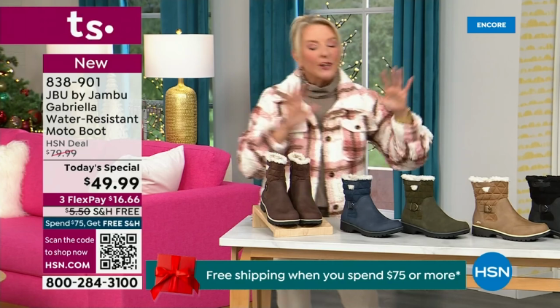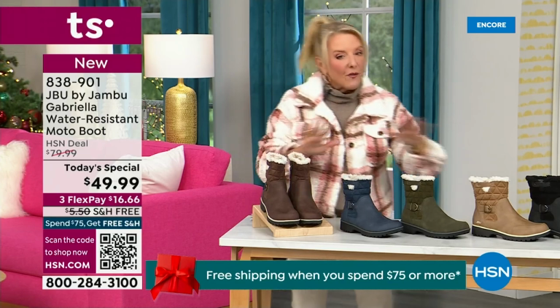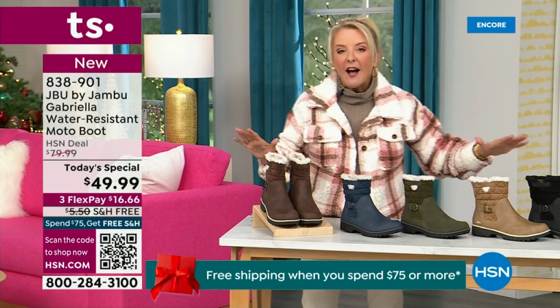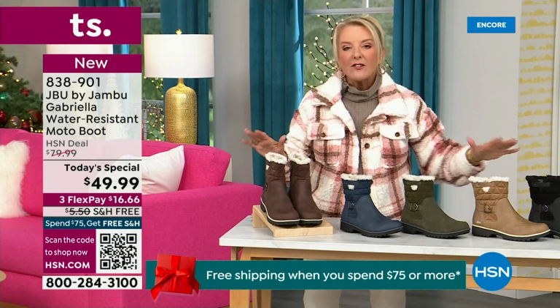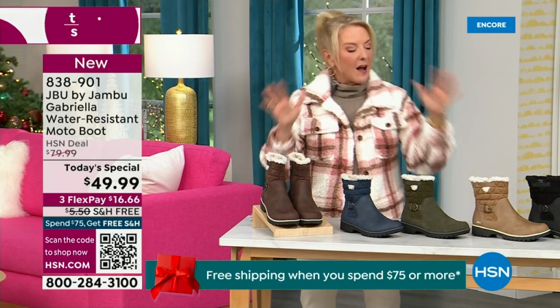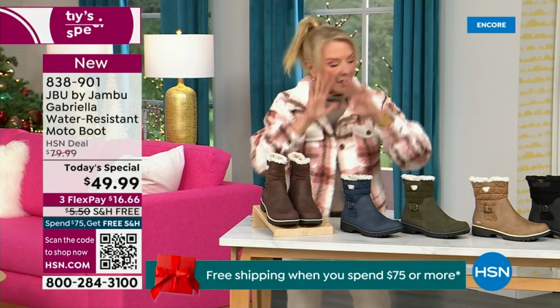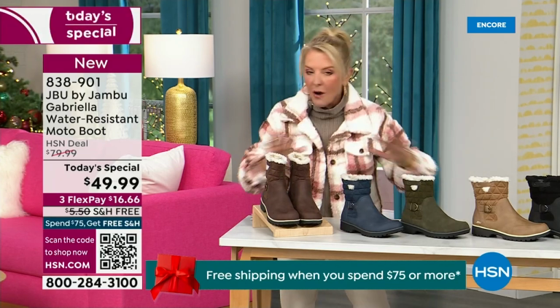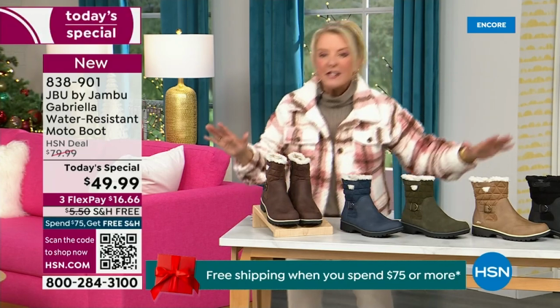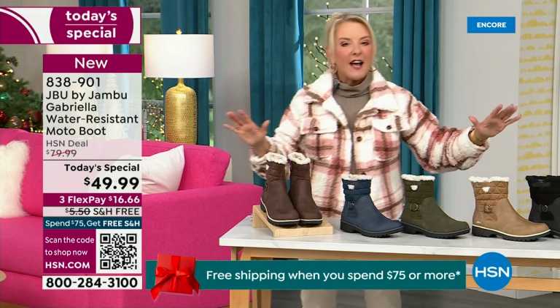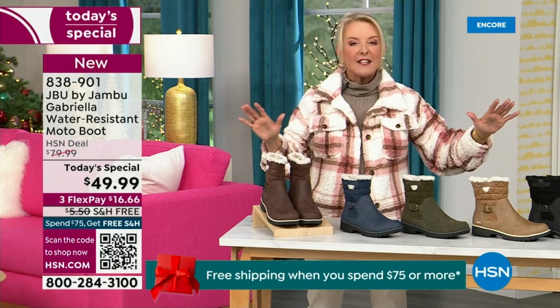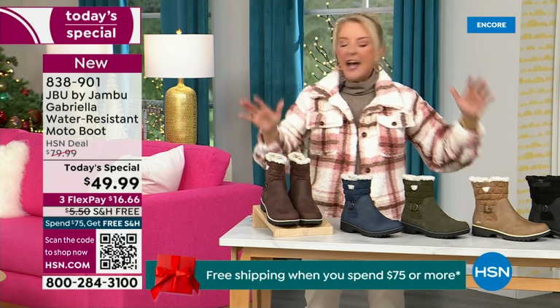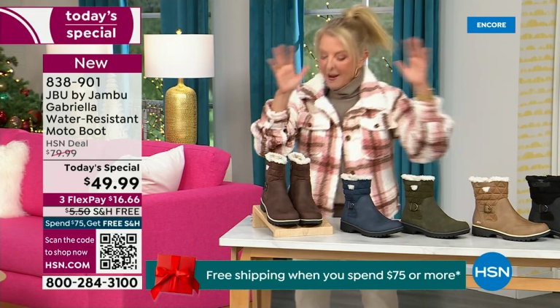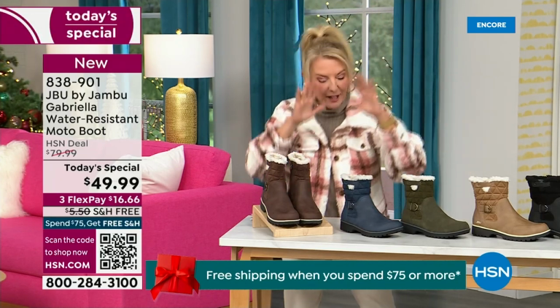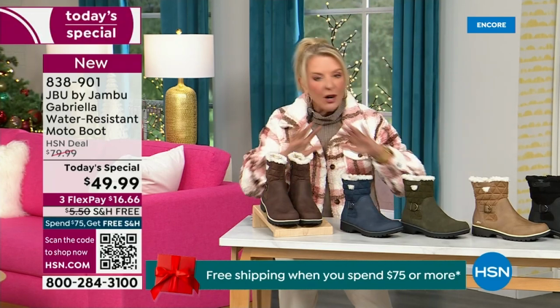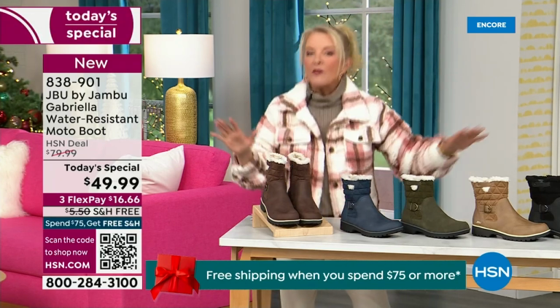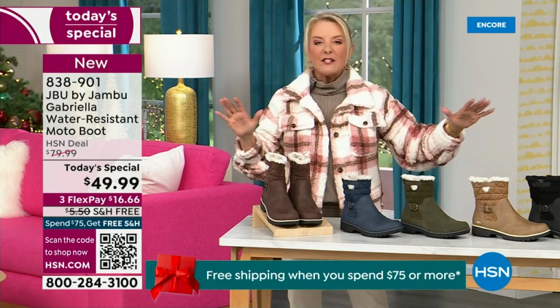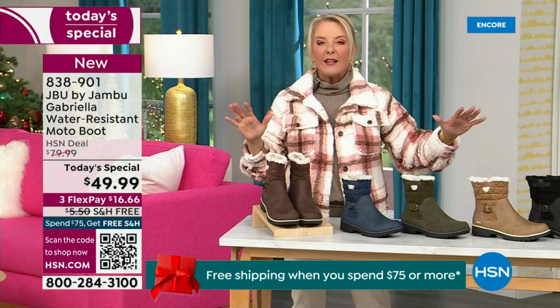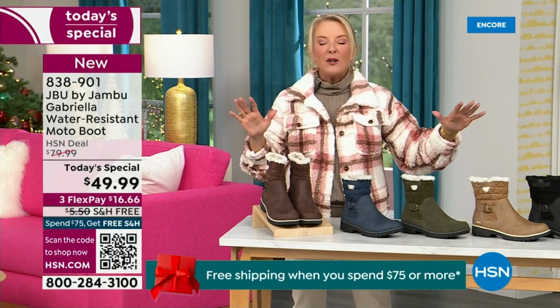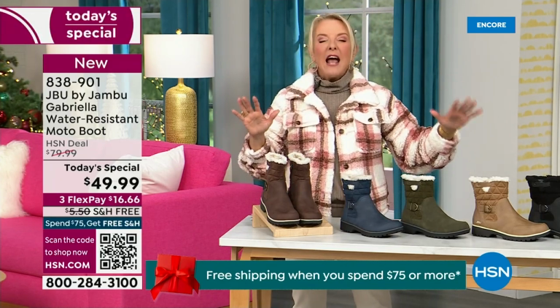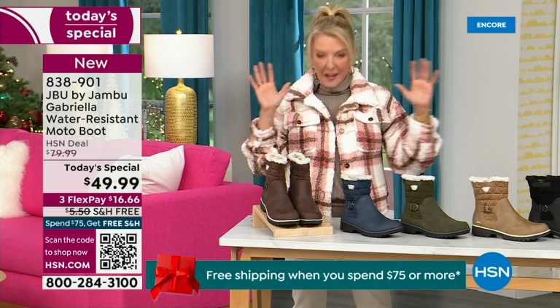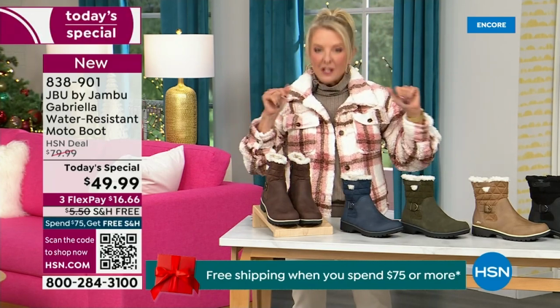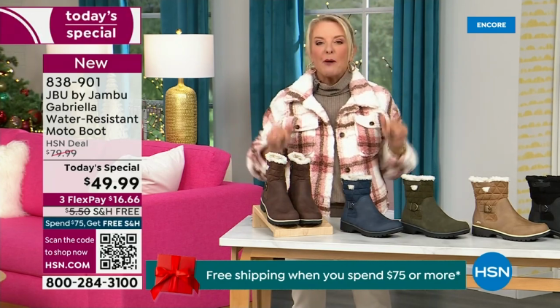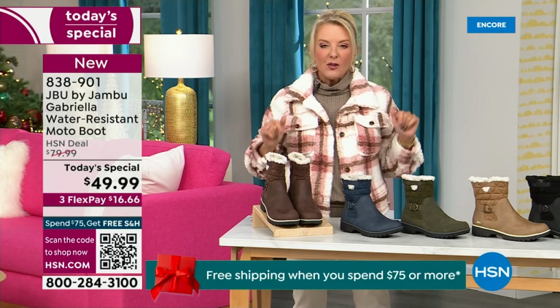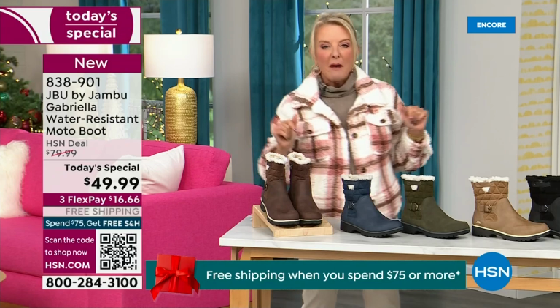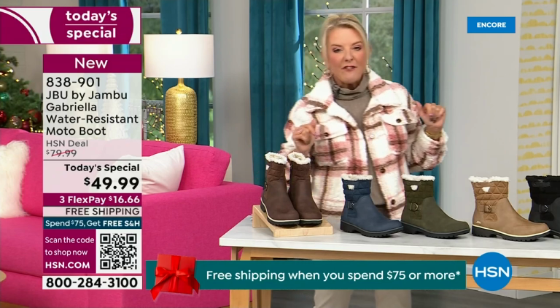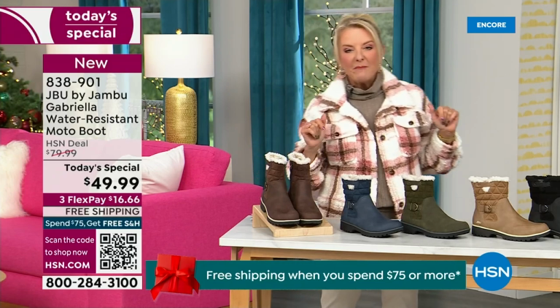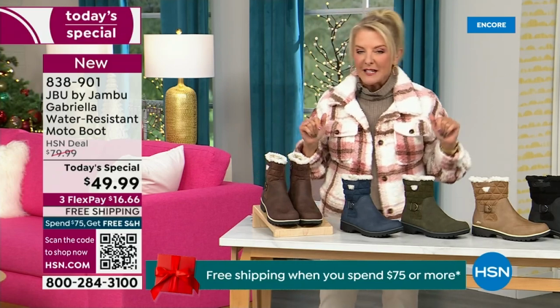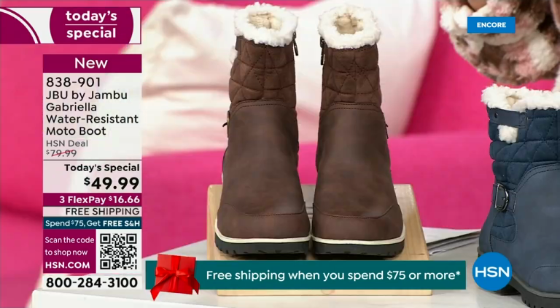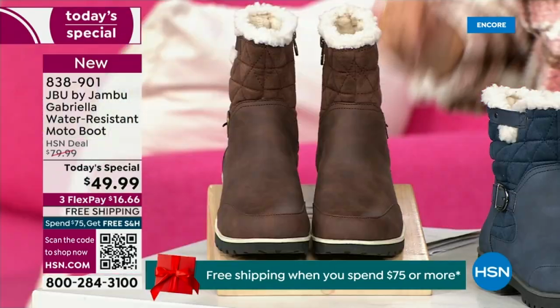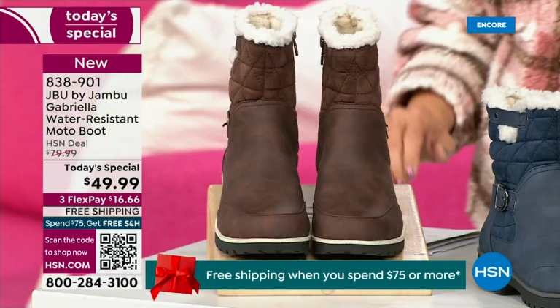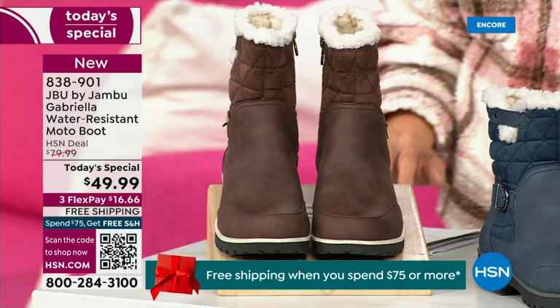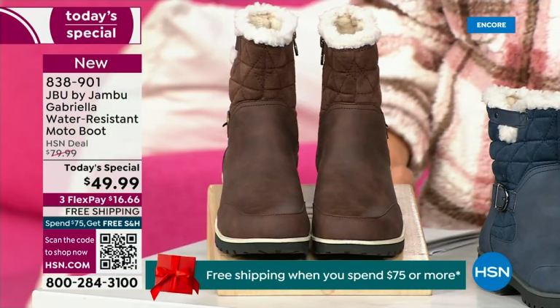I'm going to go over the colors, go over the sizing, go over what's available. And then I'm going to surprise you in about five minutes because this is incredible.